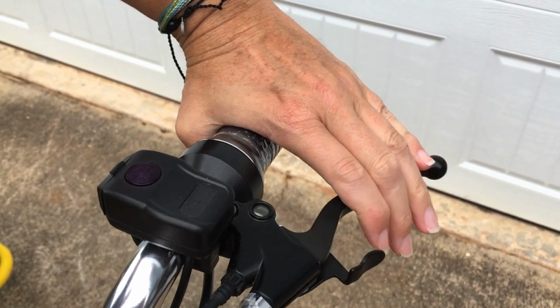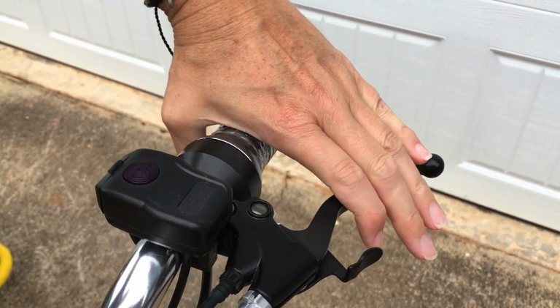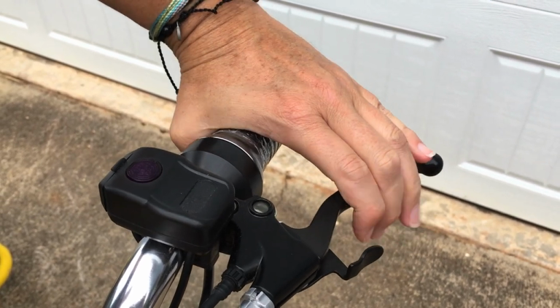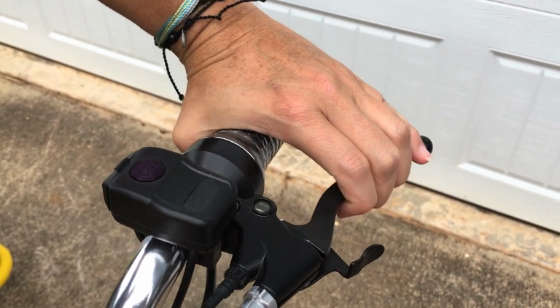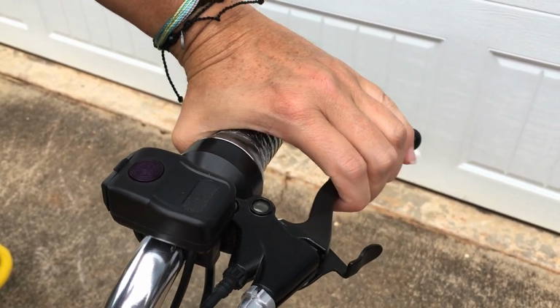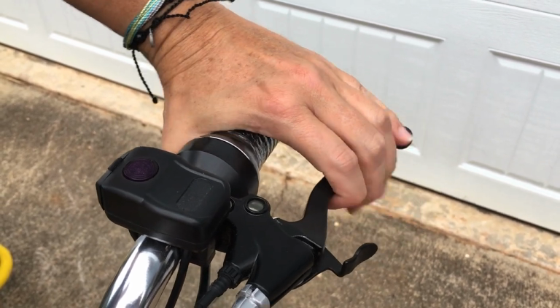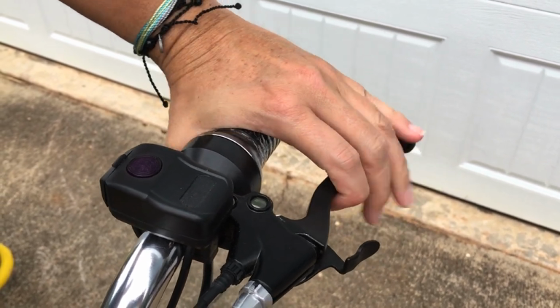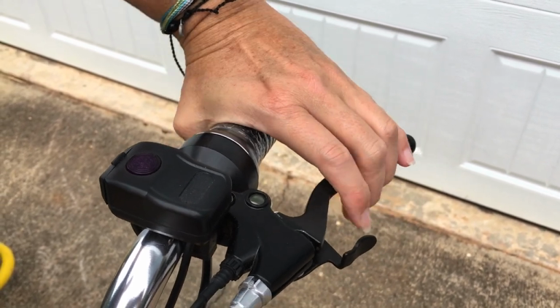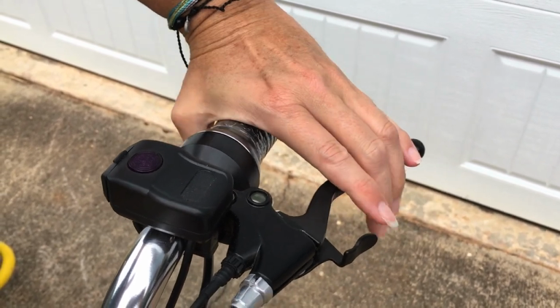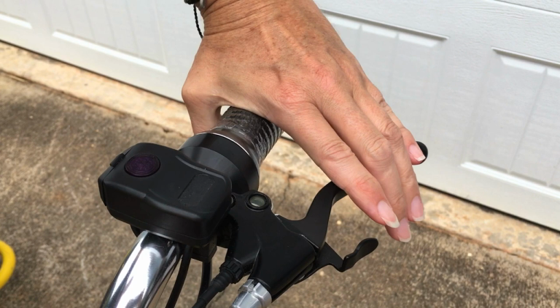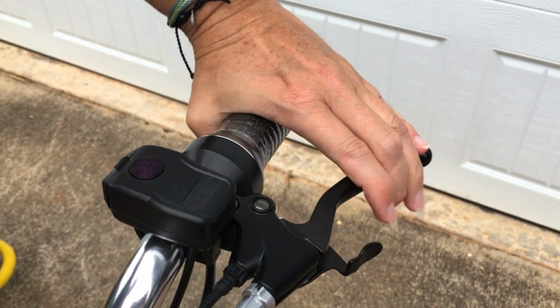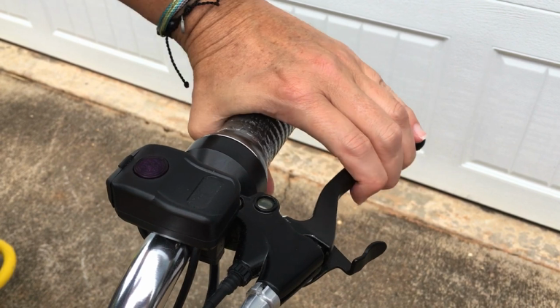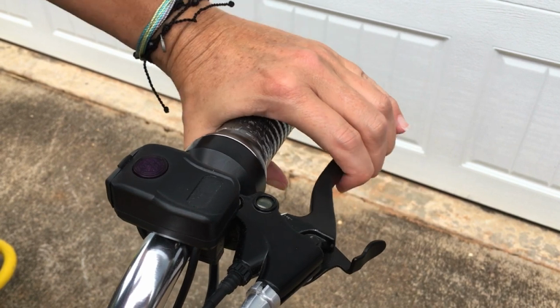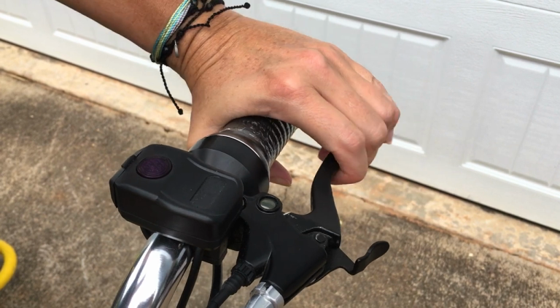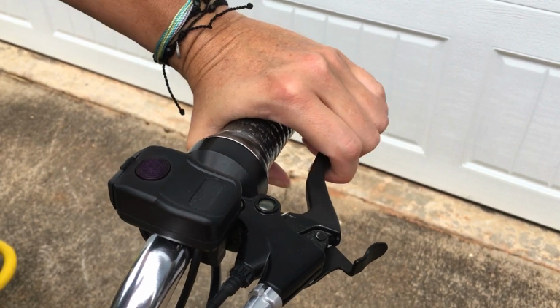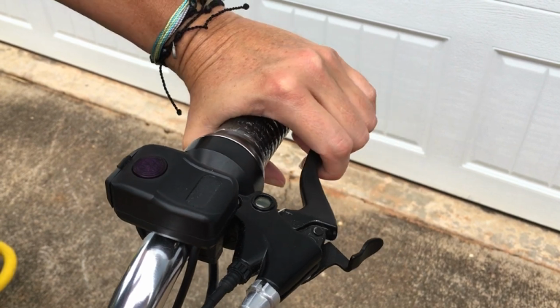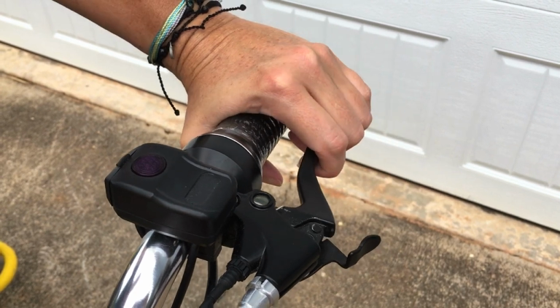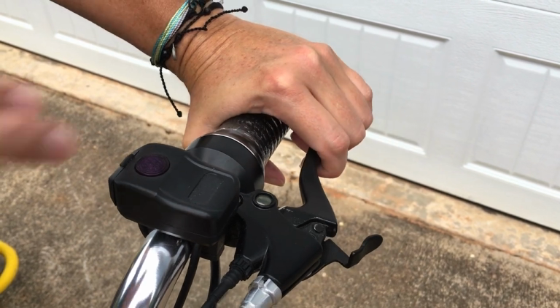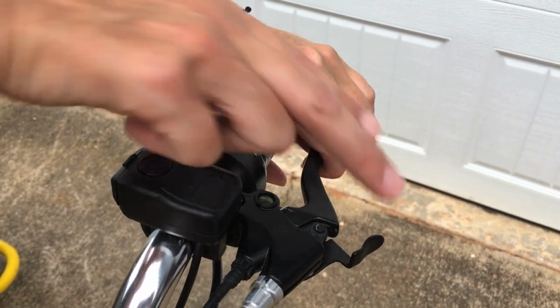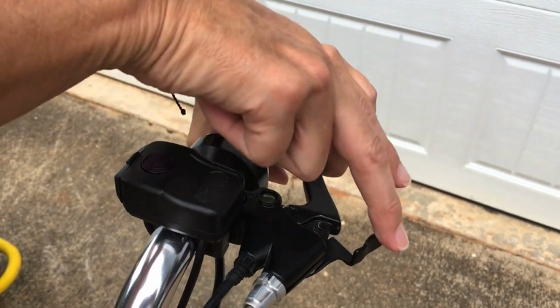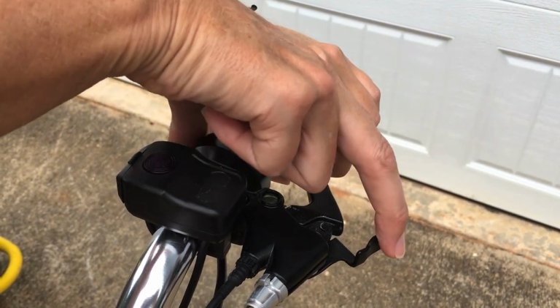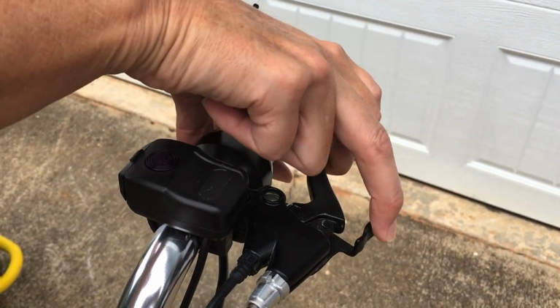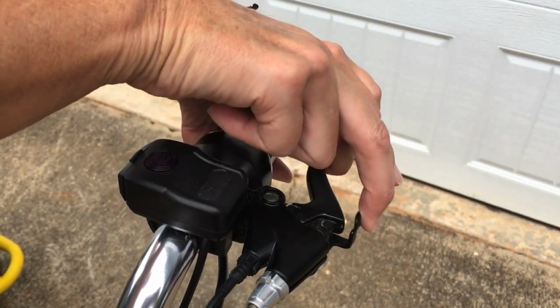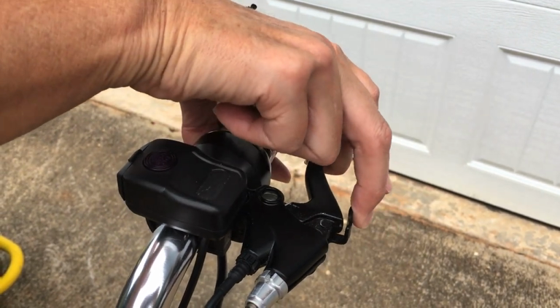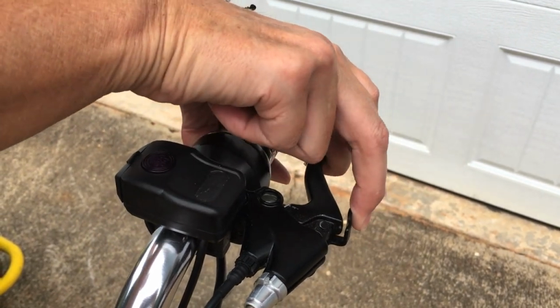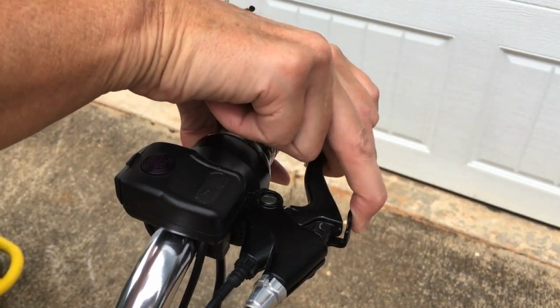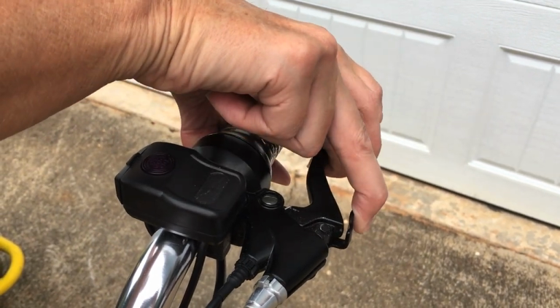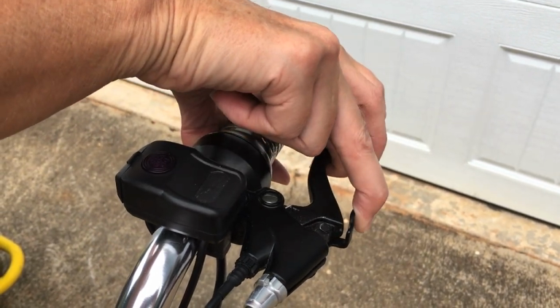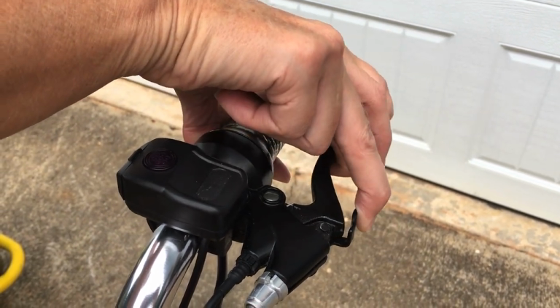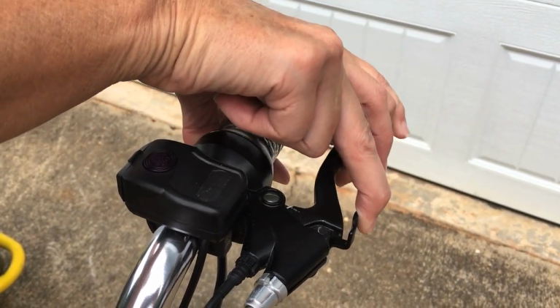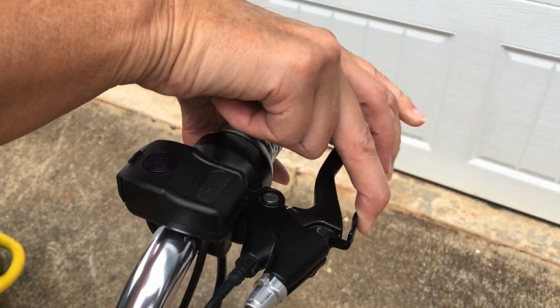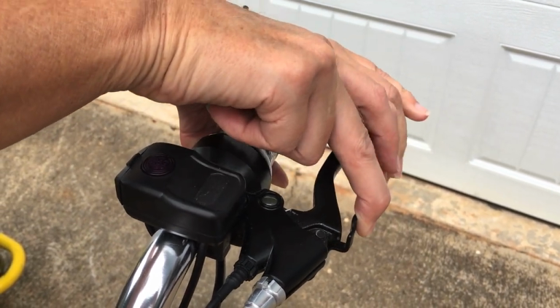When you go to get off the vehicle, make sure you turn it off, and then you'll want to lock the brake. Pull this lever back.